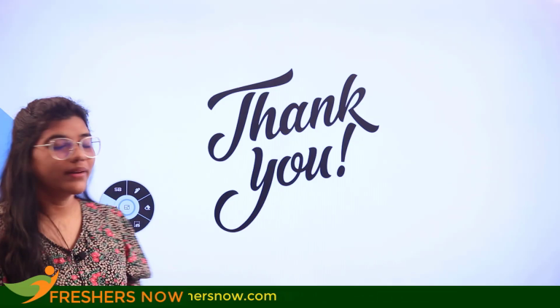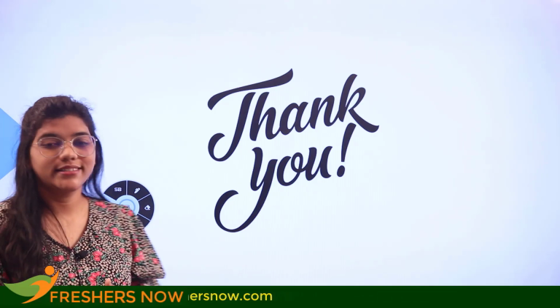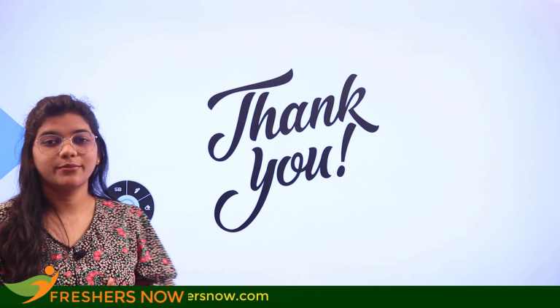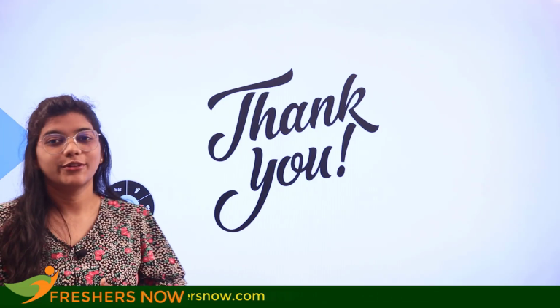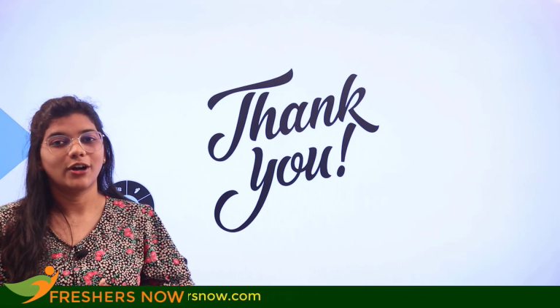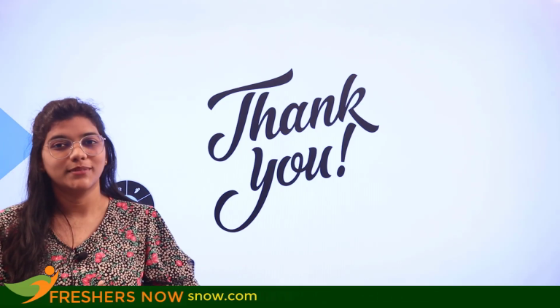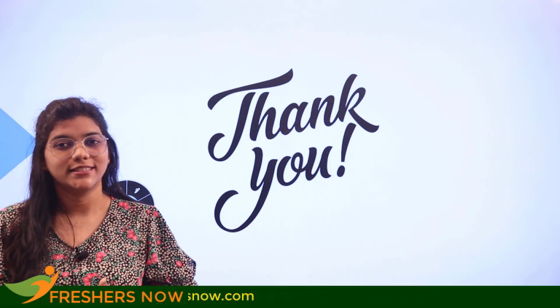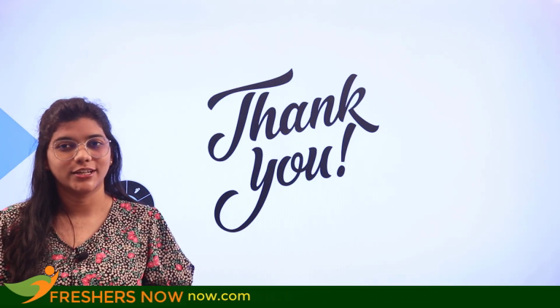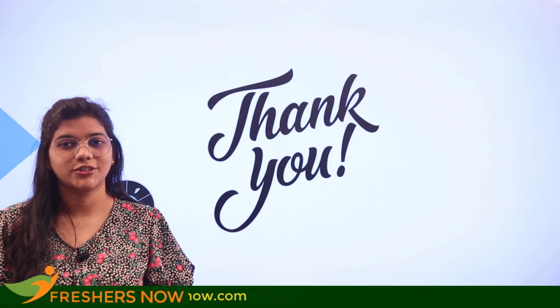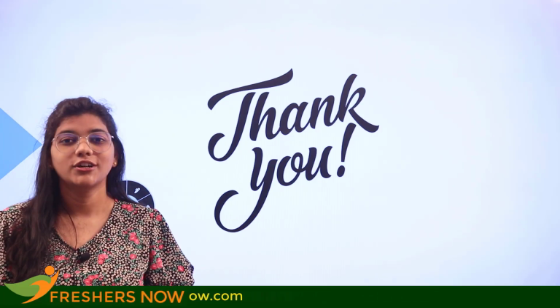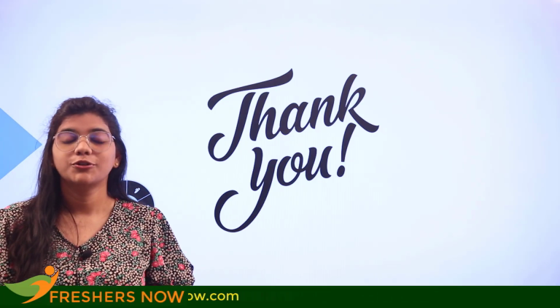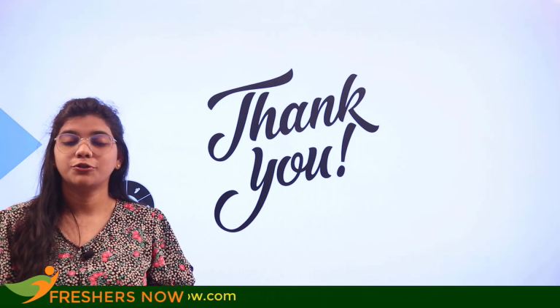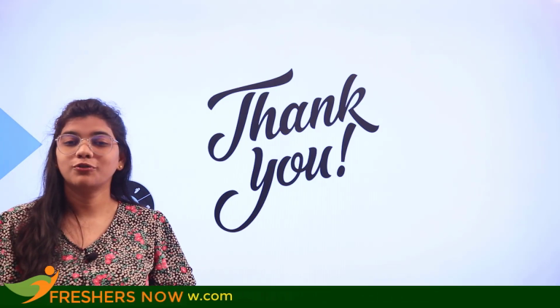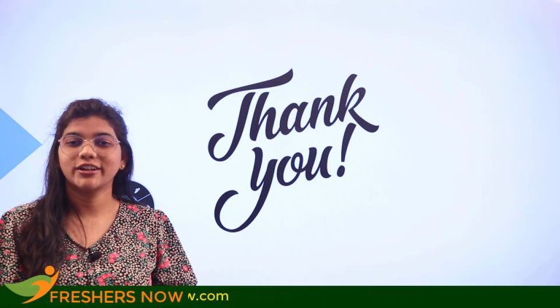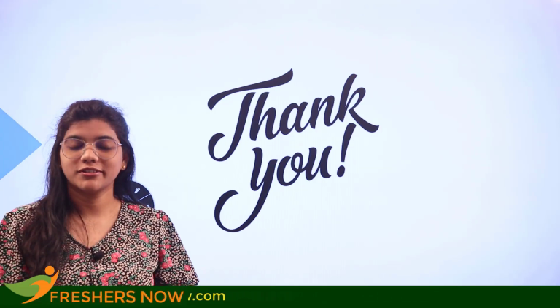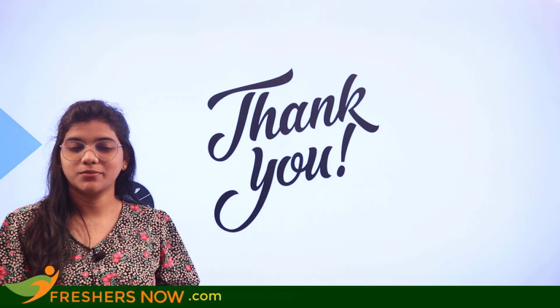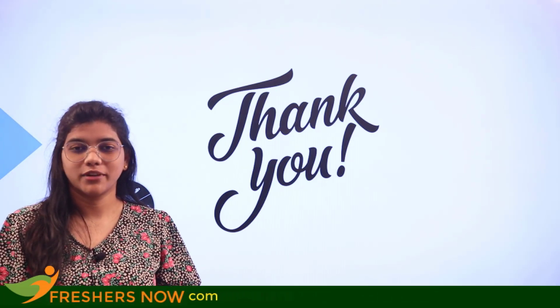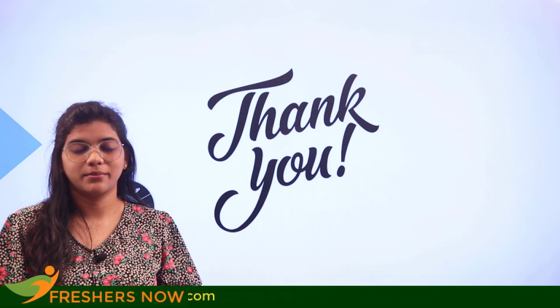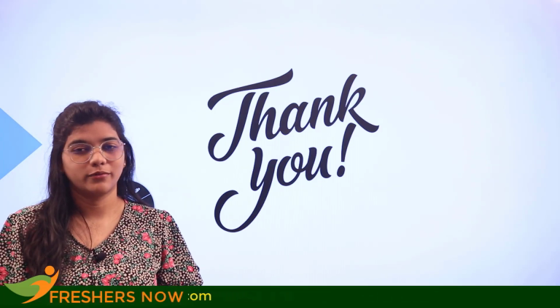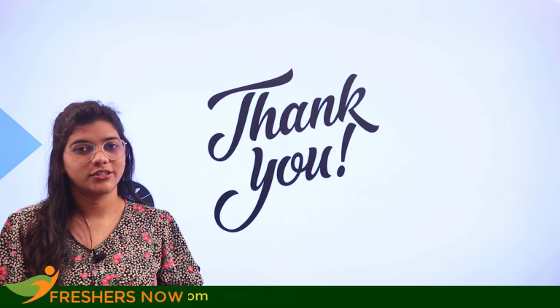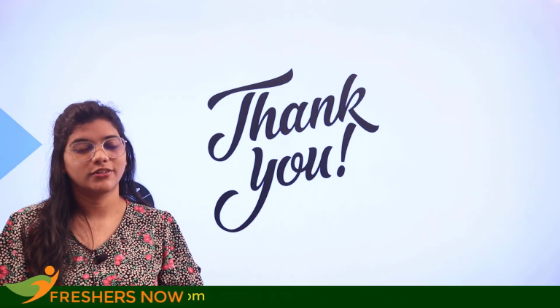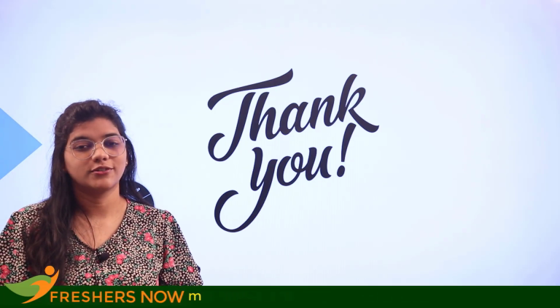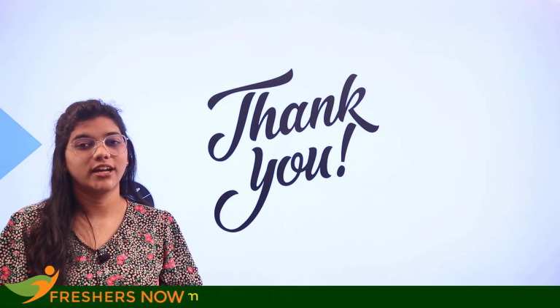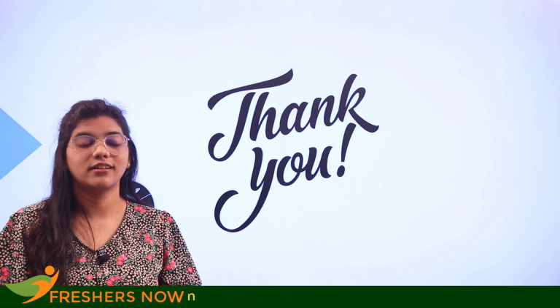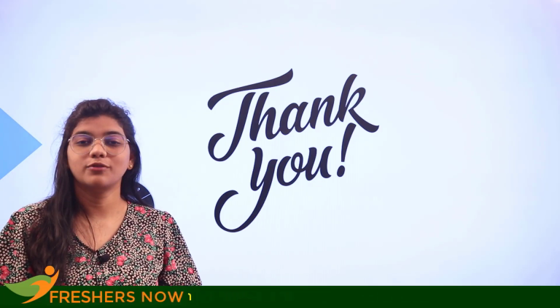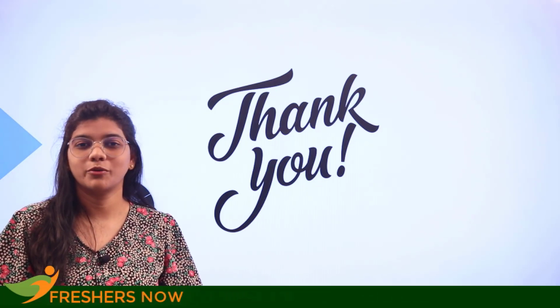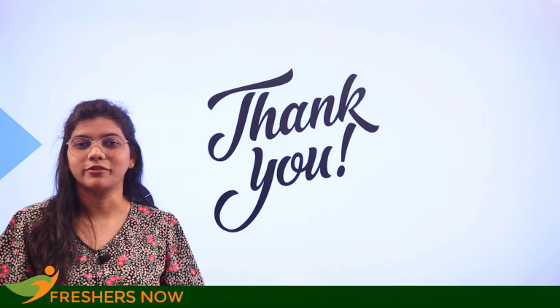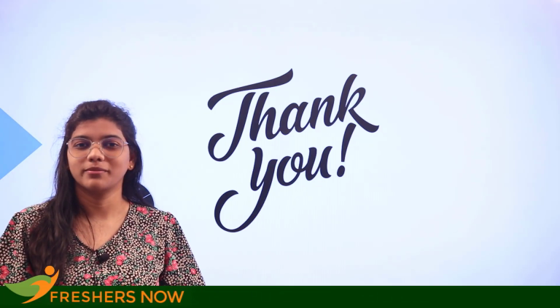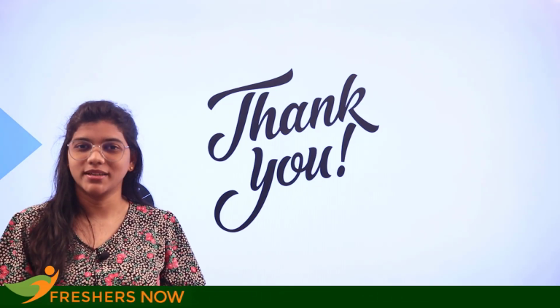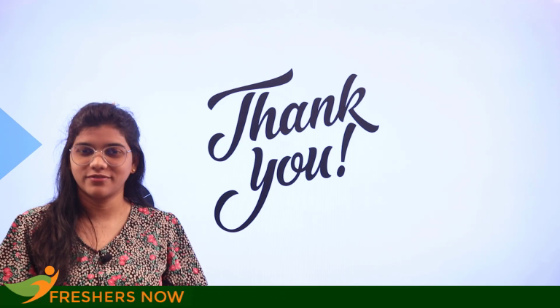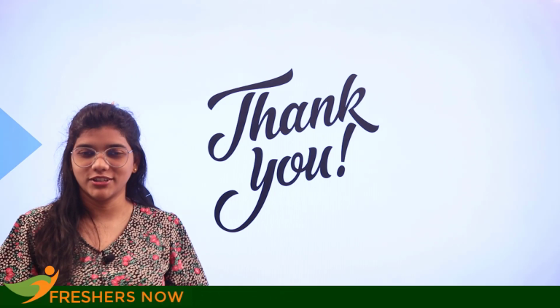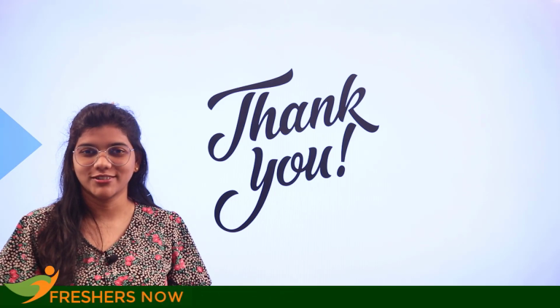If you have further questions, place them in the comment section. Don't forget to subscribe to the Freshers Now channel for more informative videos.